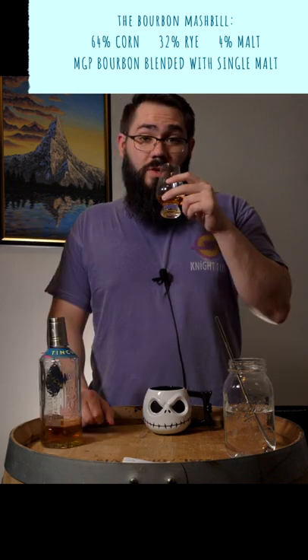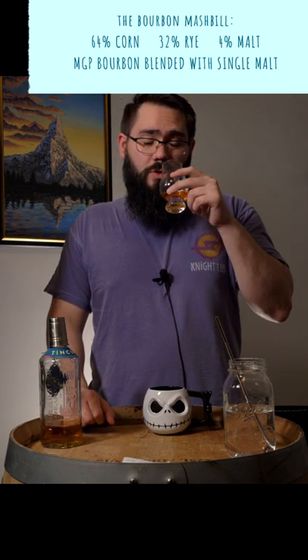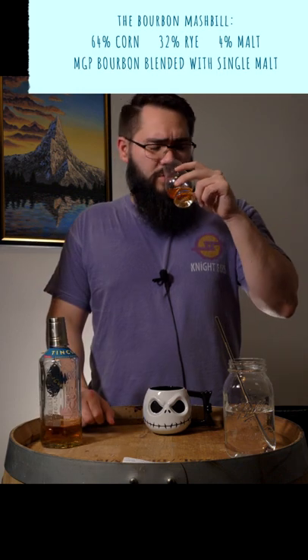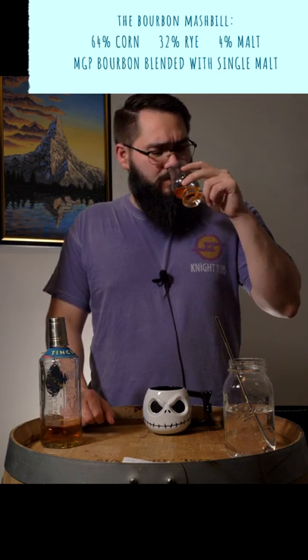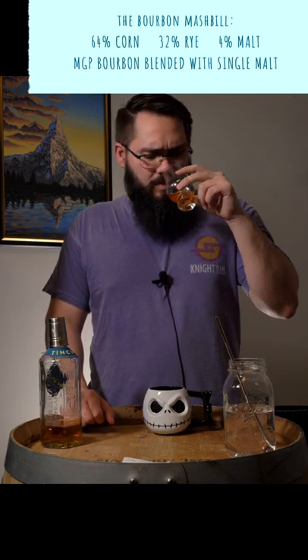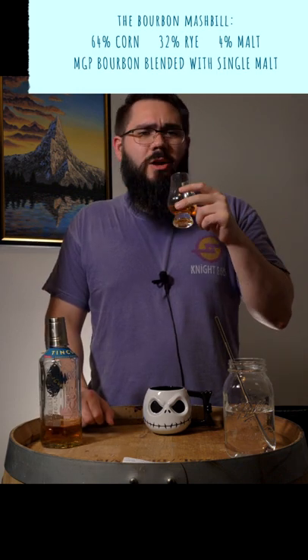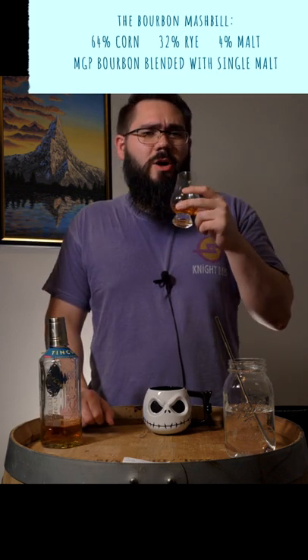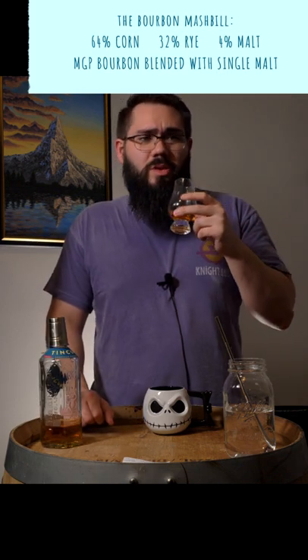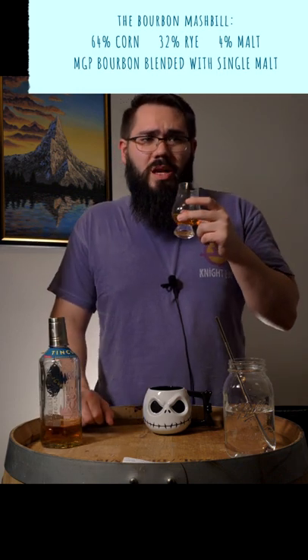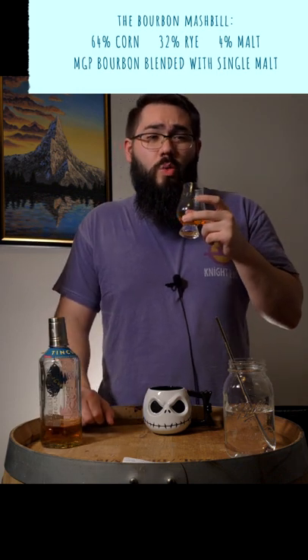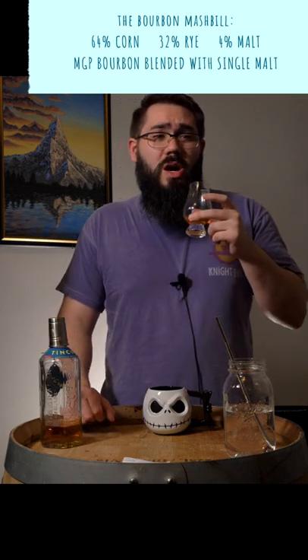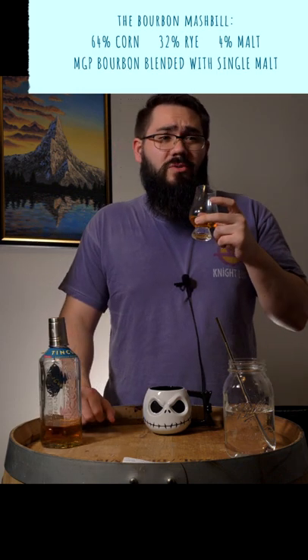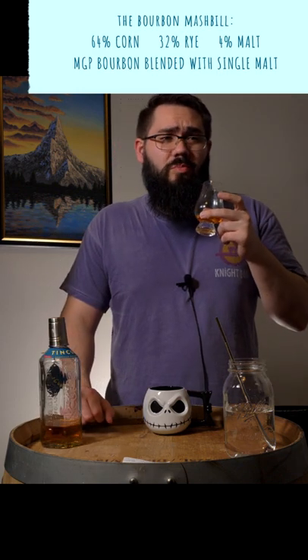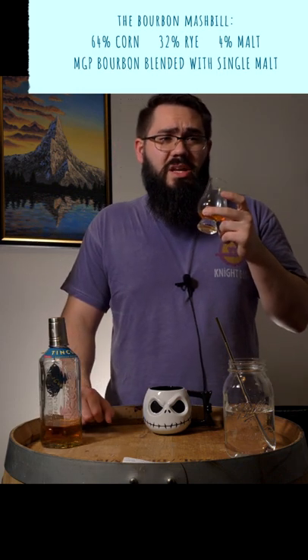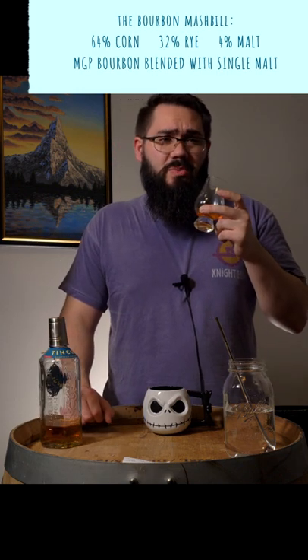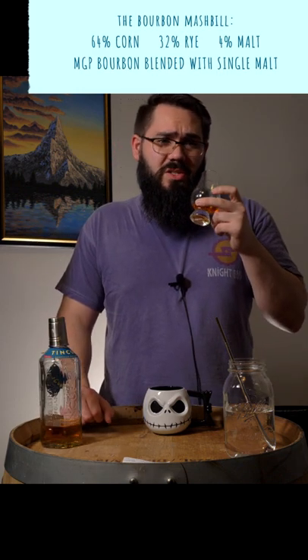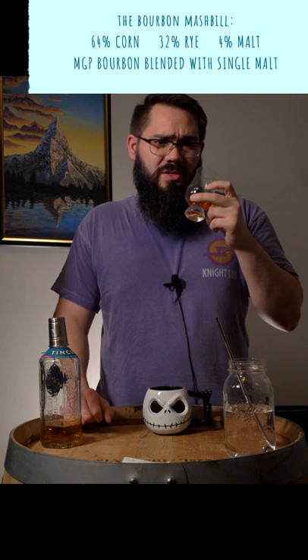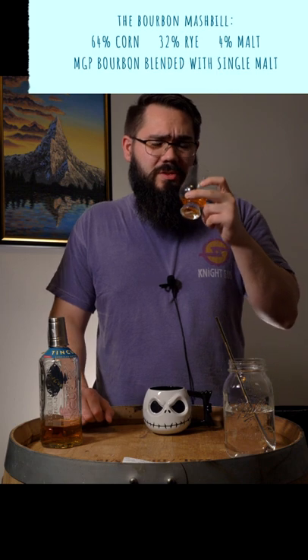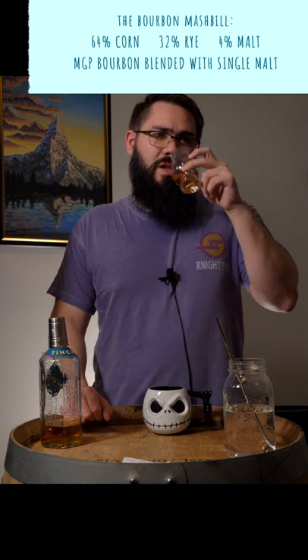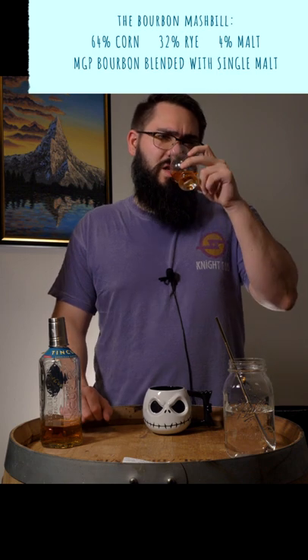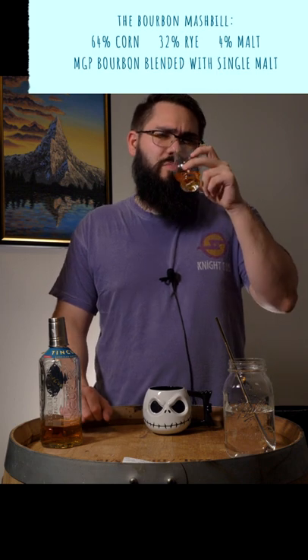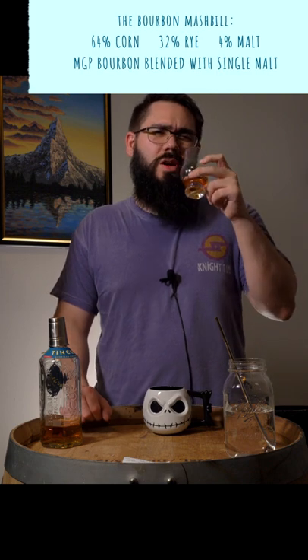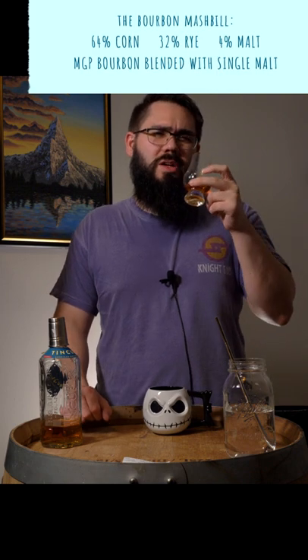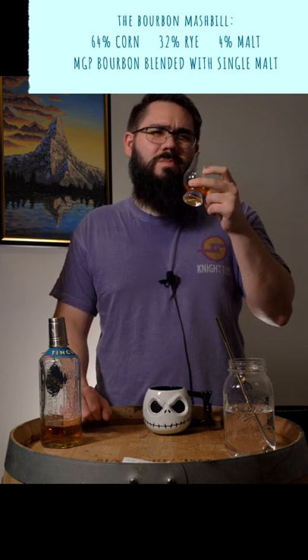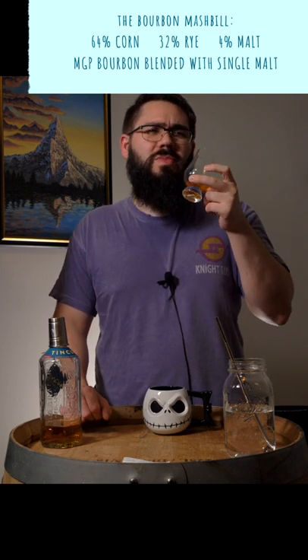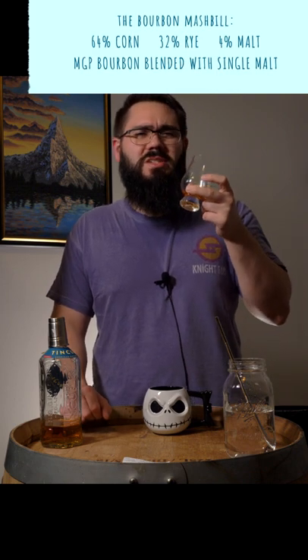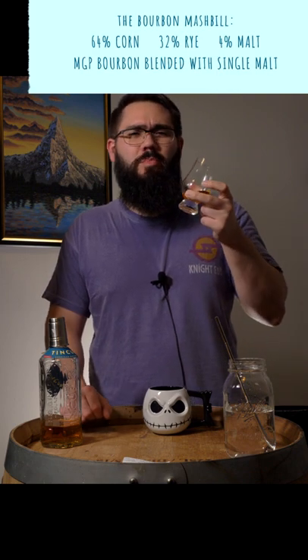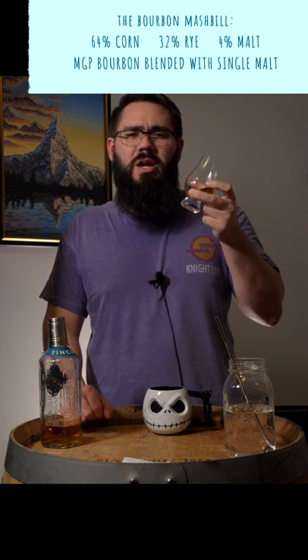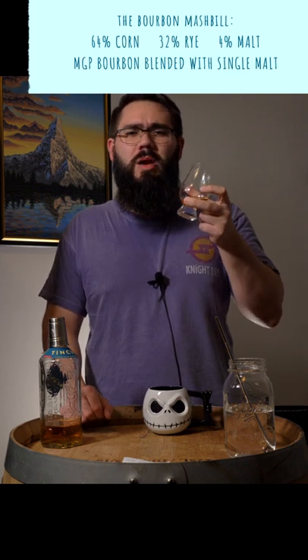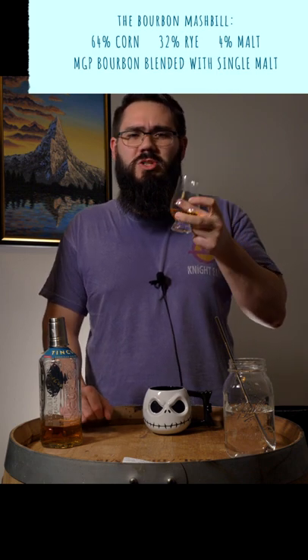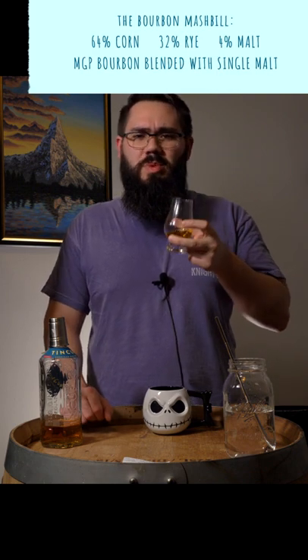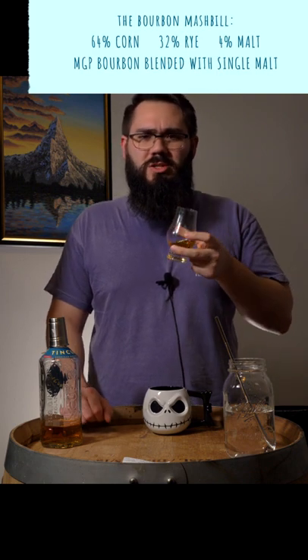For the nose: caramel with a waft of baking spices, a hint of barley, and some black pepper spice.